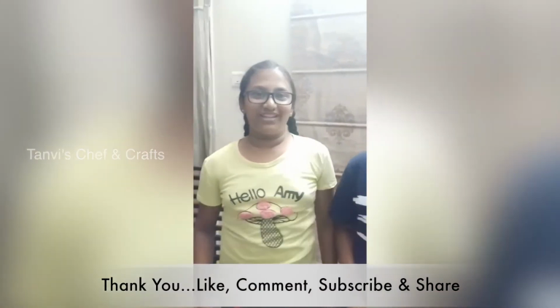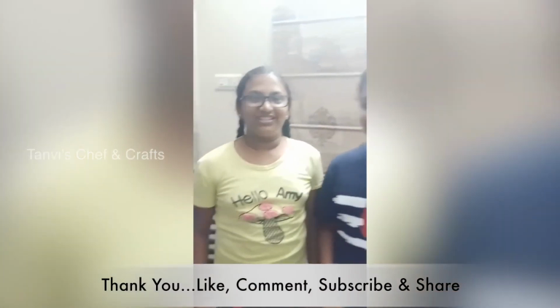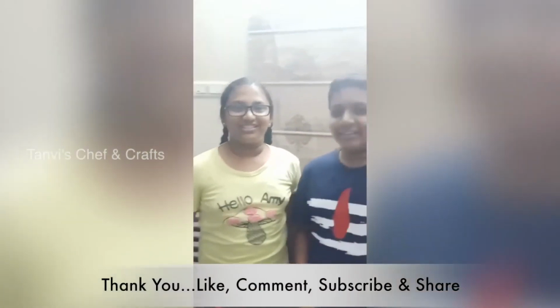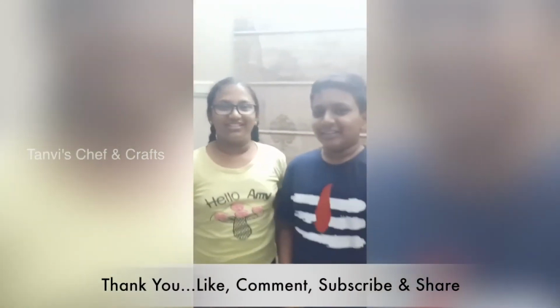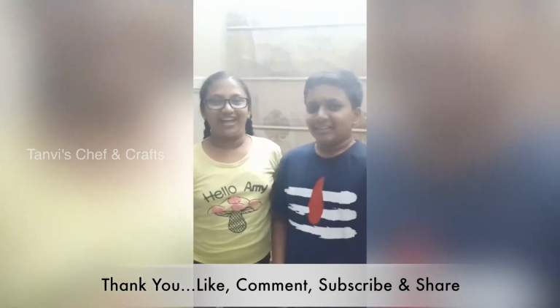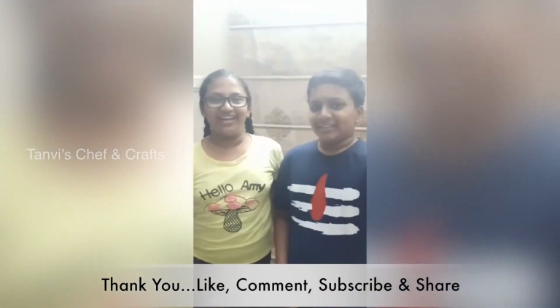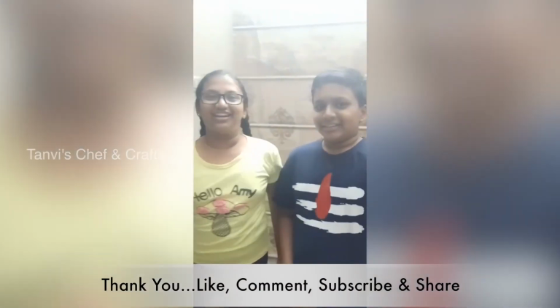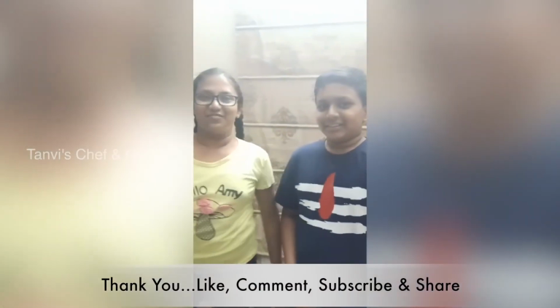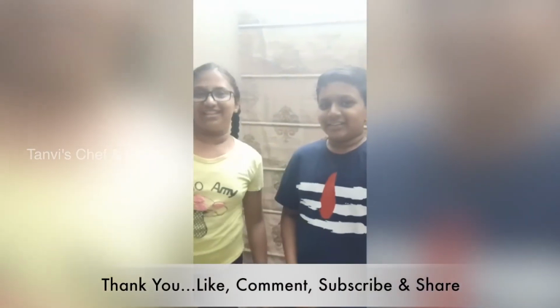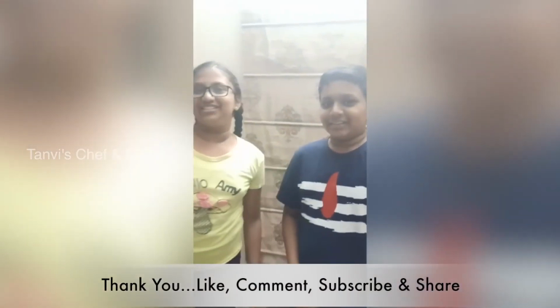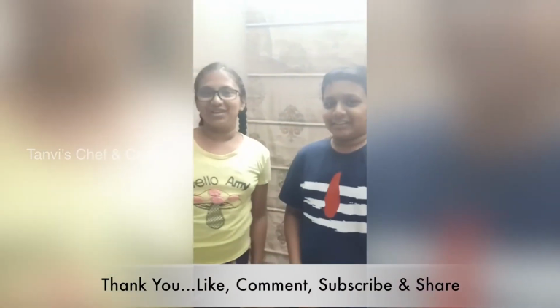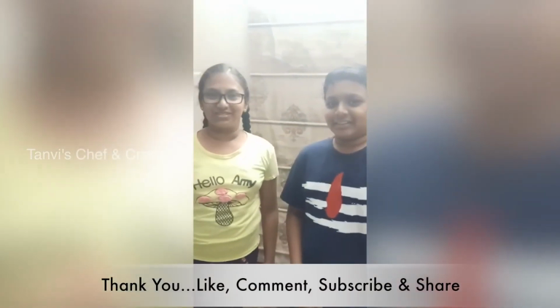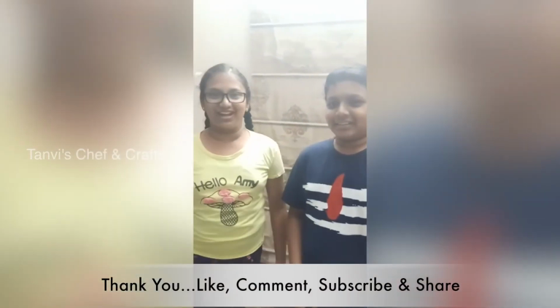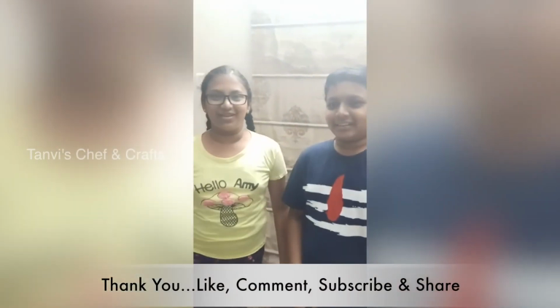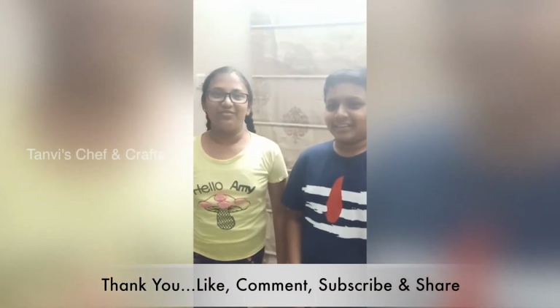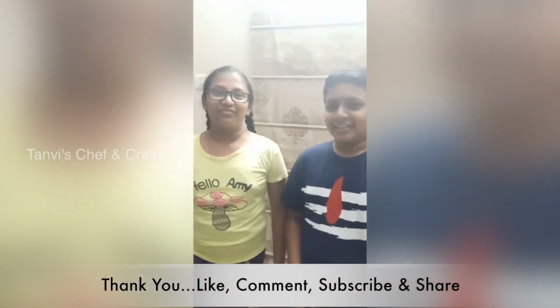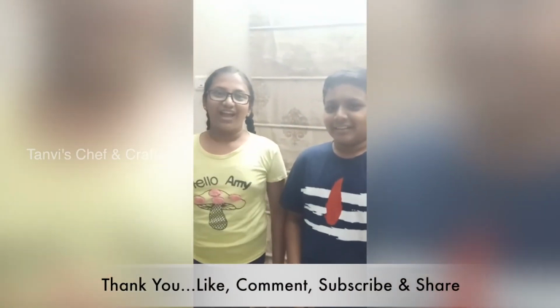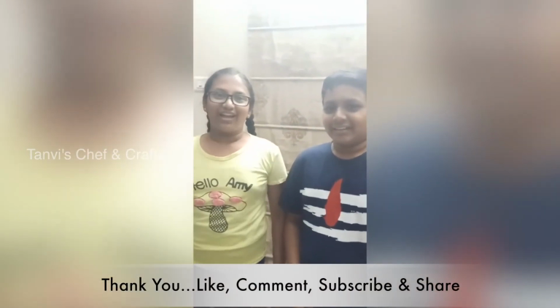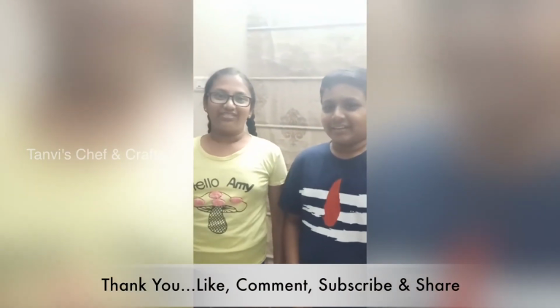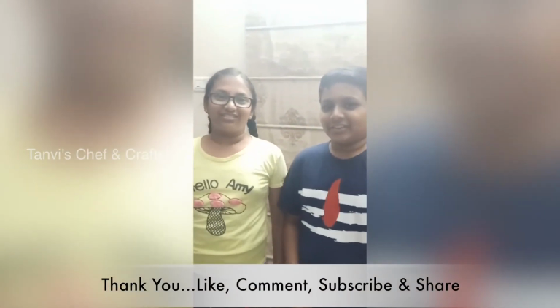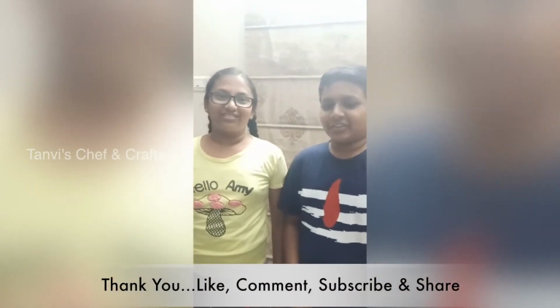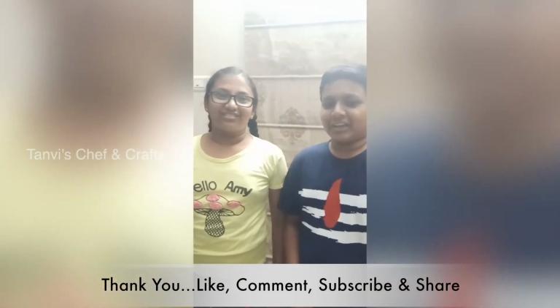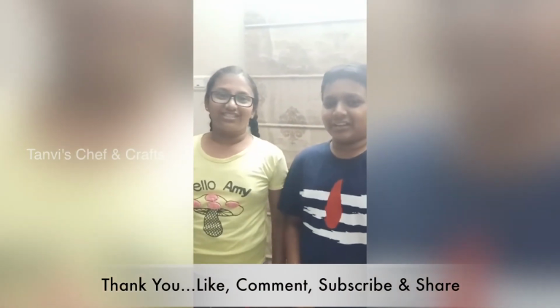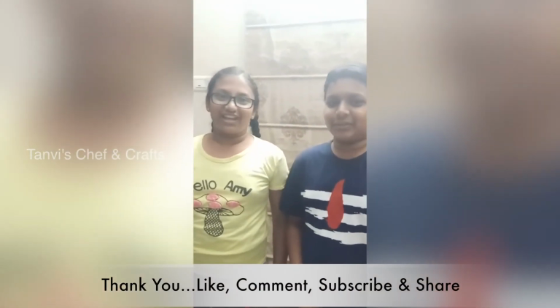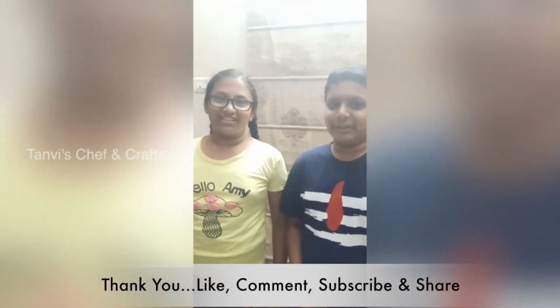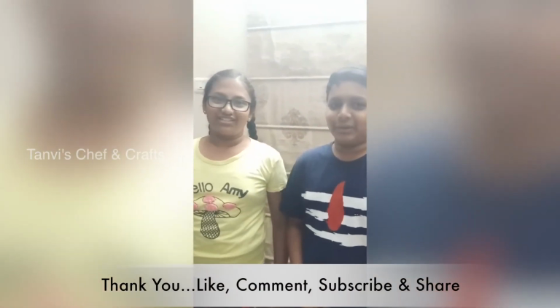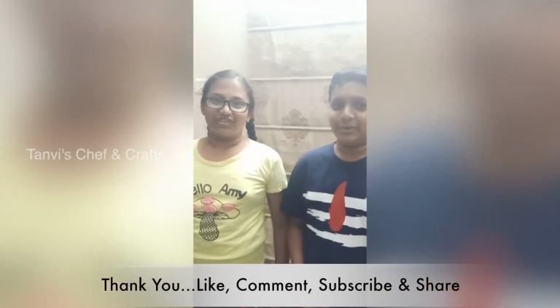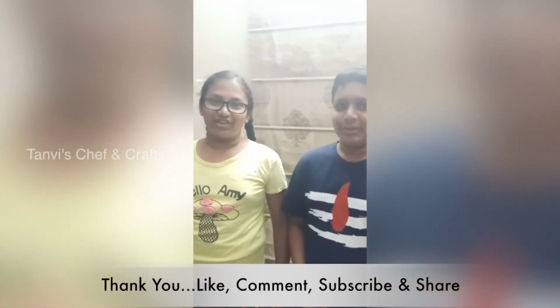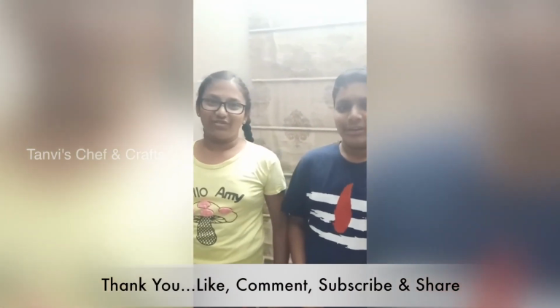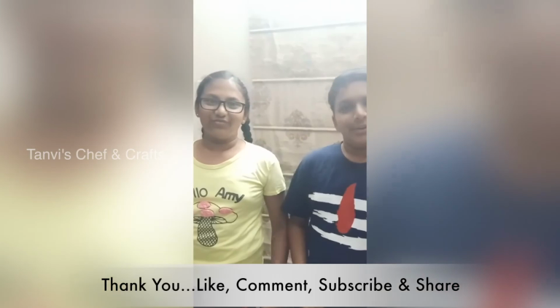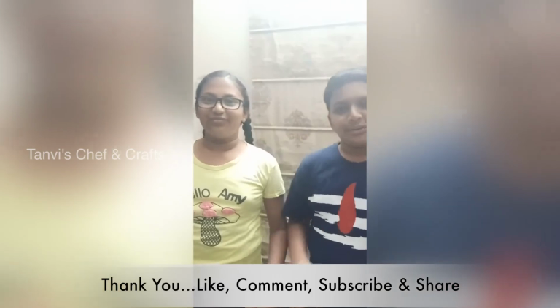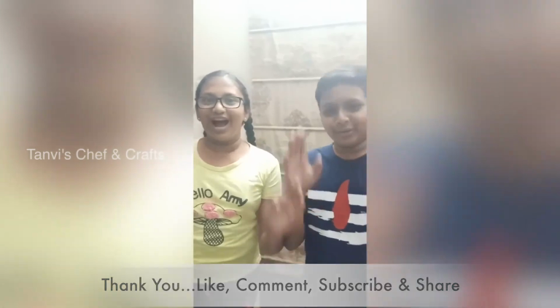Like, comment, subscribe, and share this video. Bye!